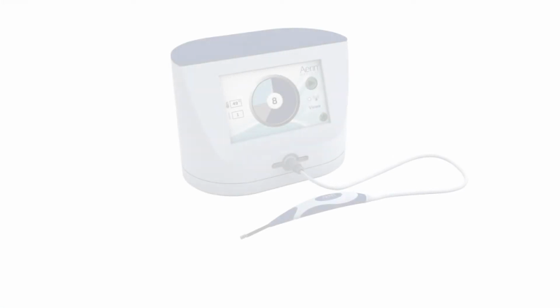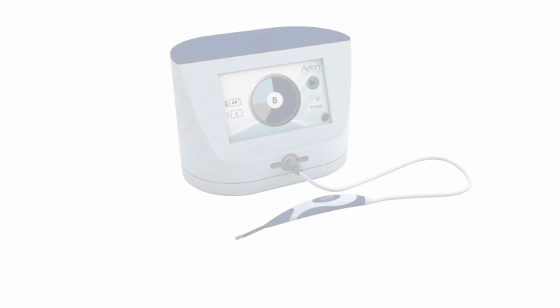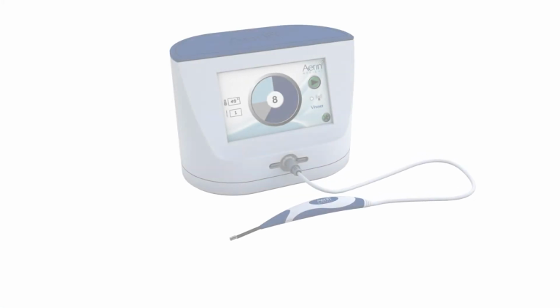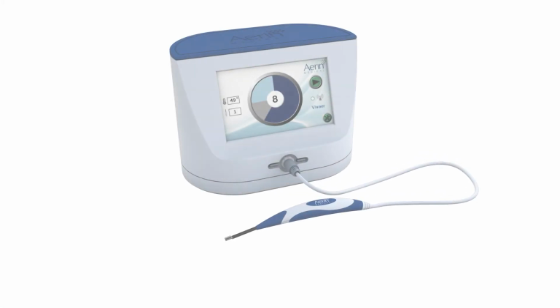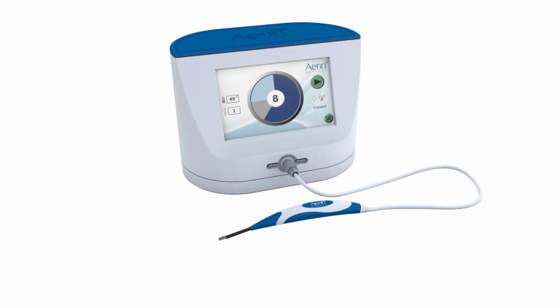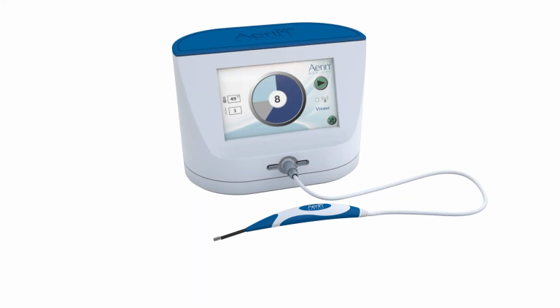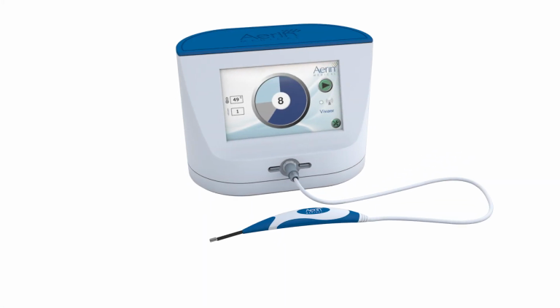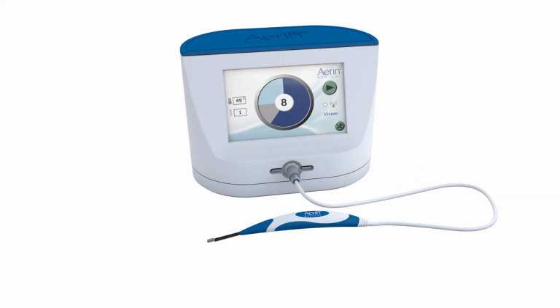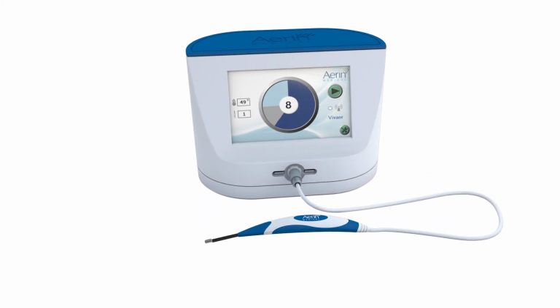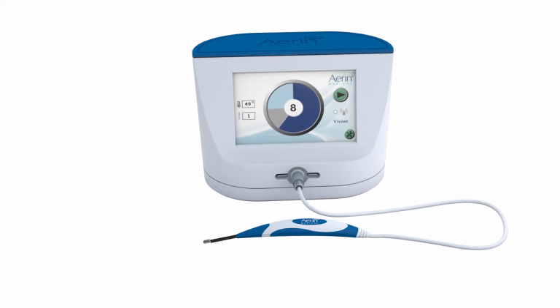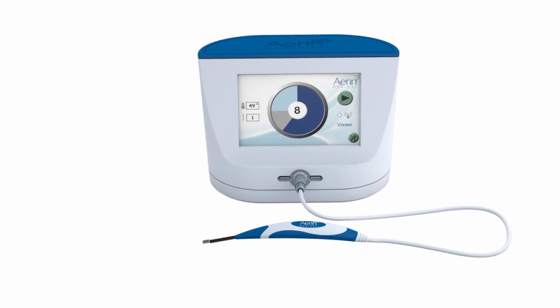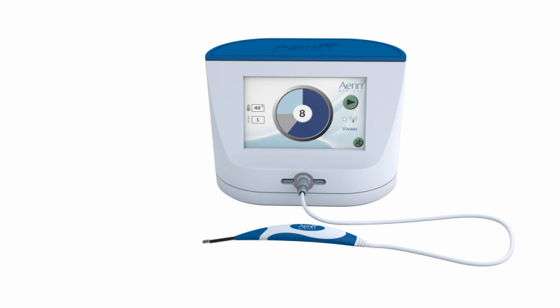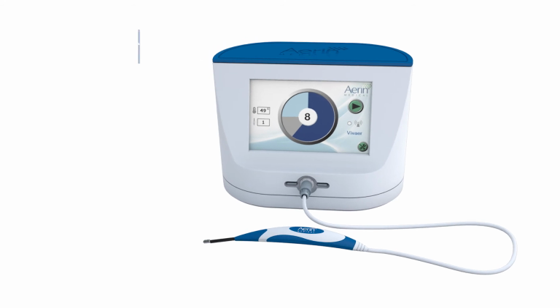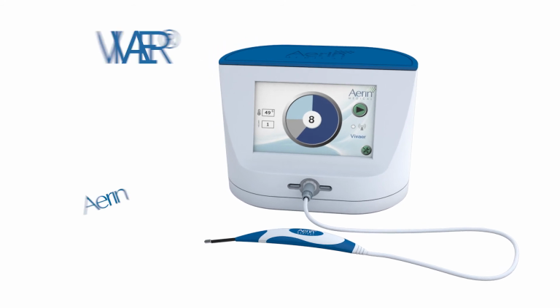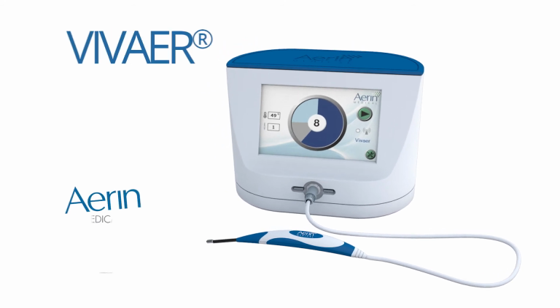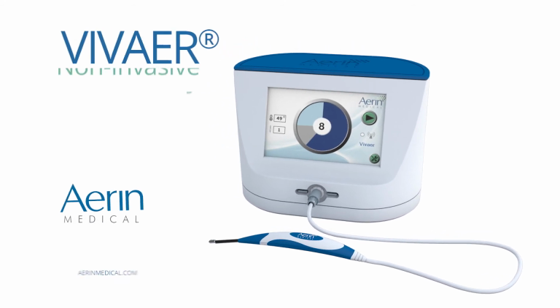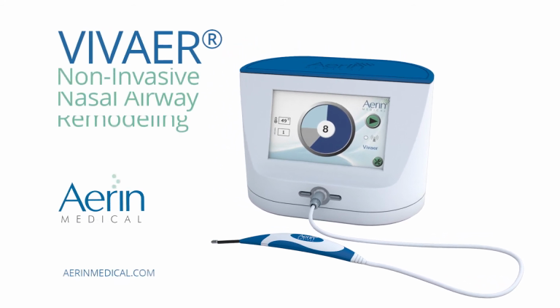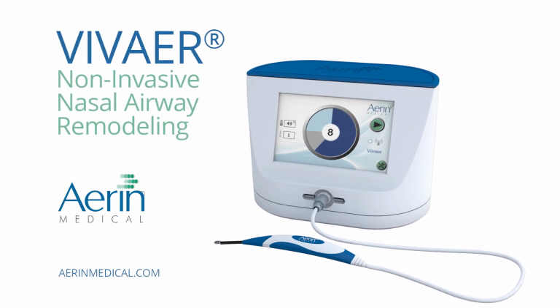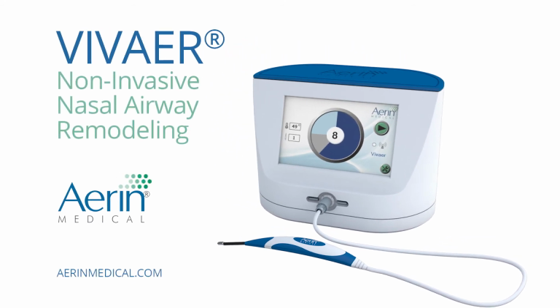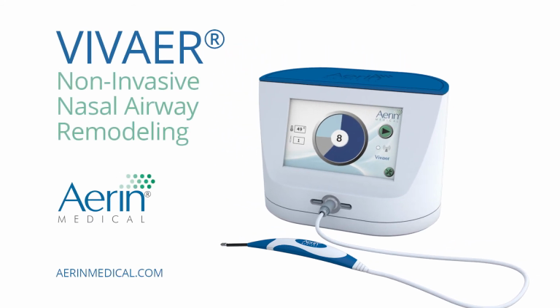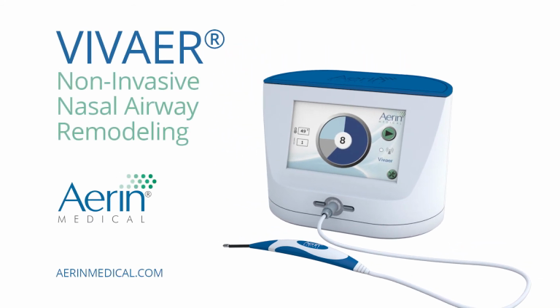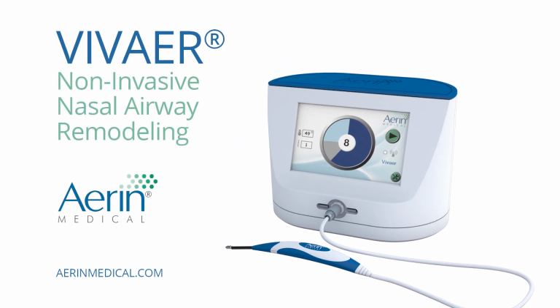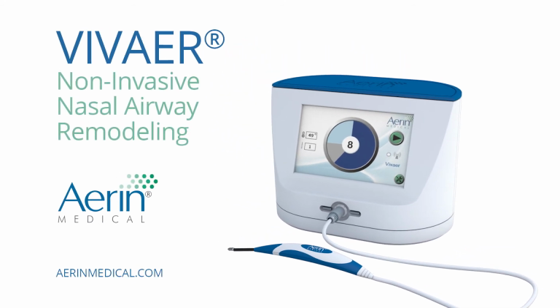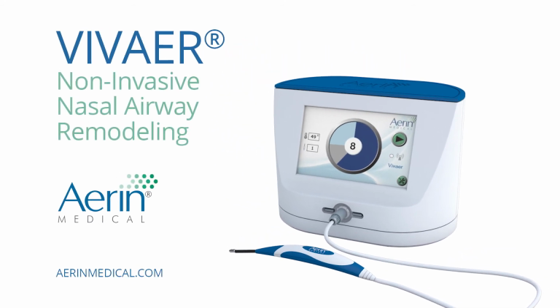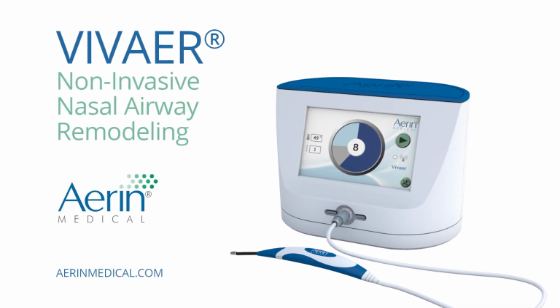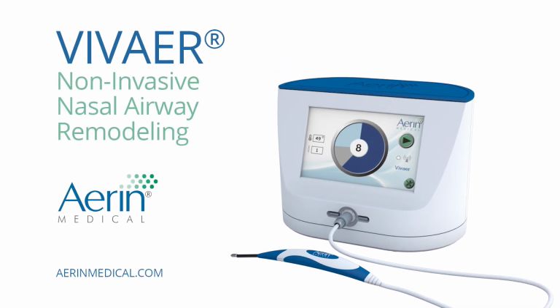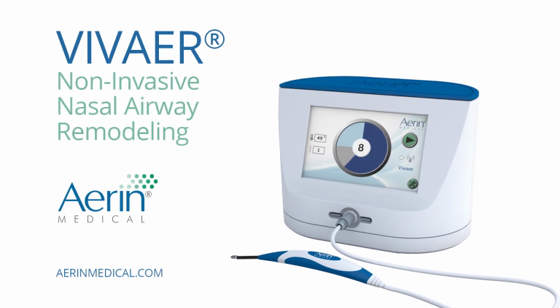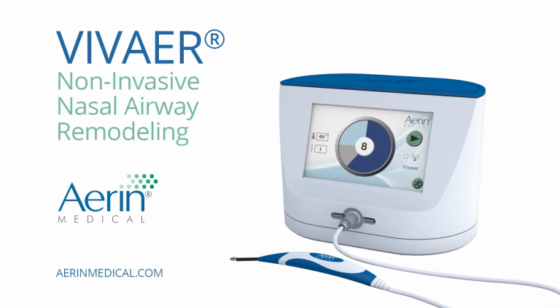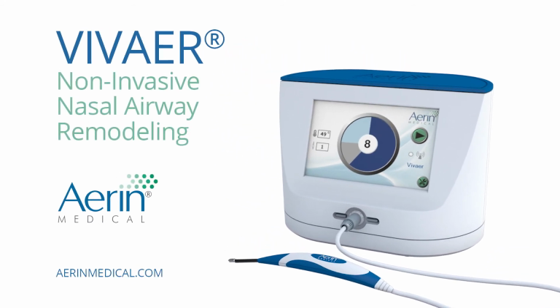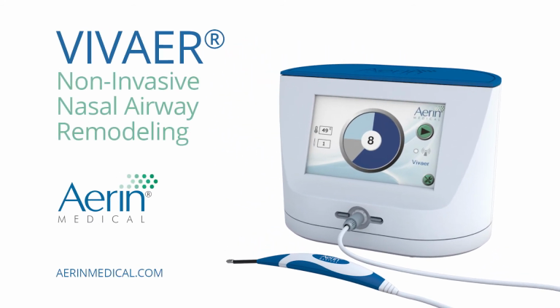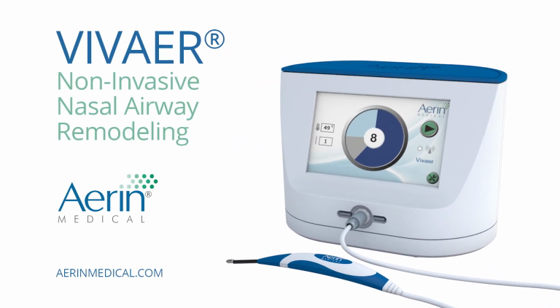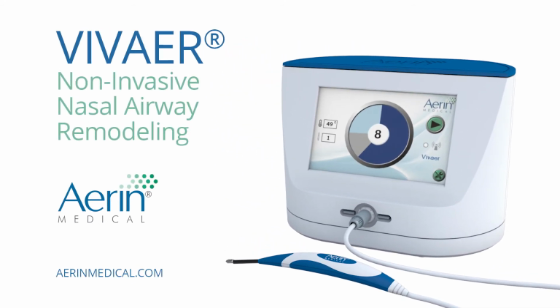Ask your doctor for more information about how VivAir can help provide you with better breathing and a better quality of life.